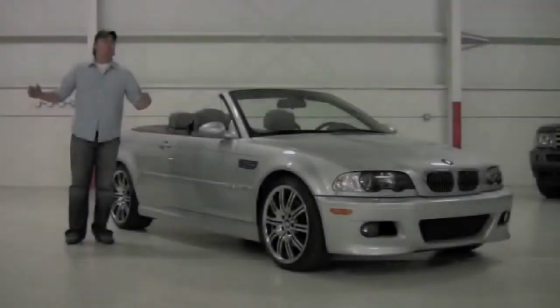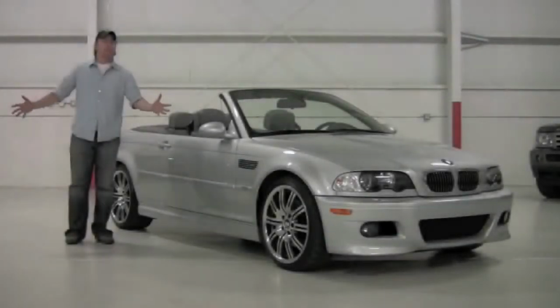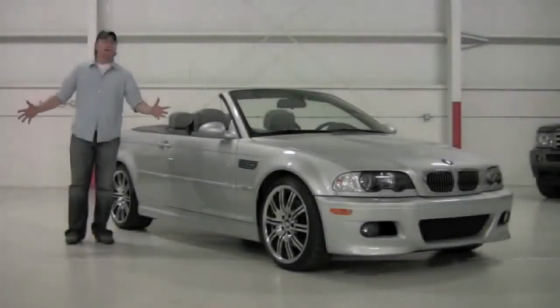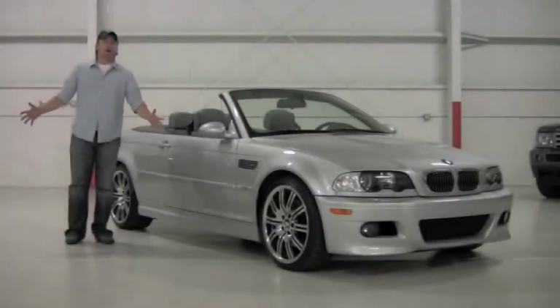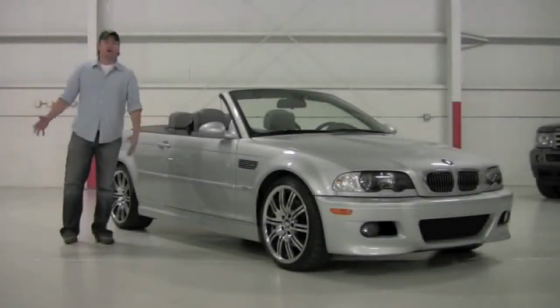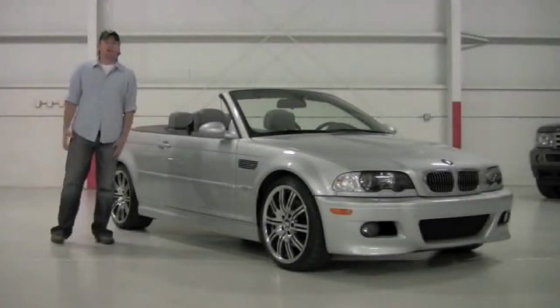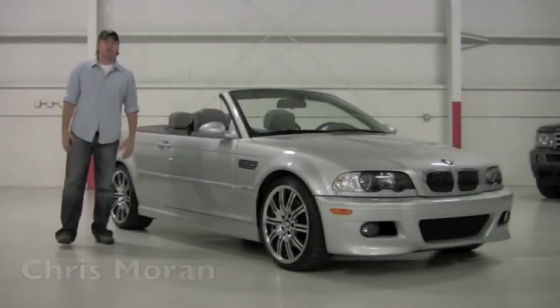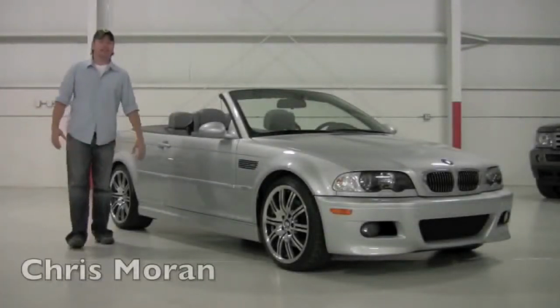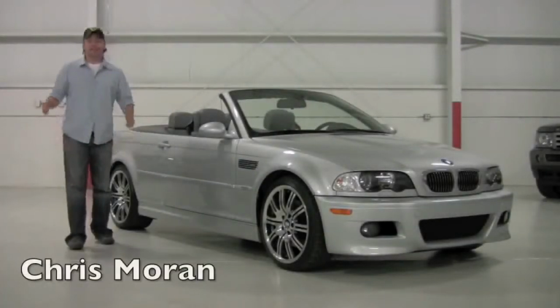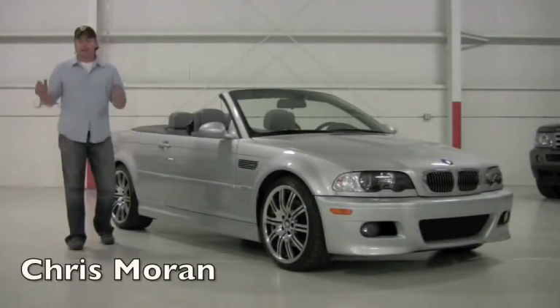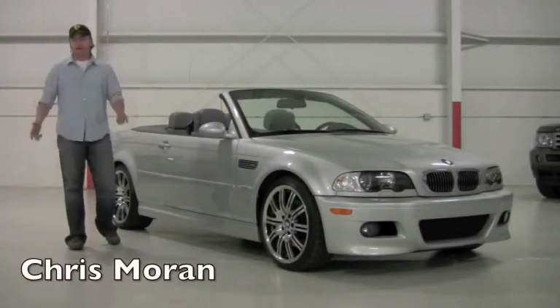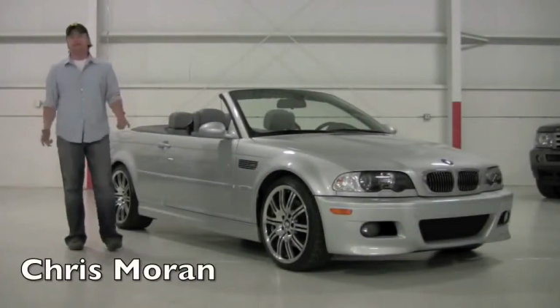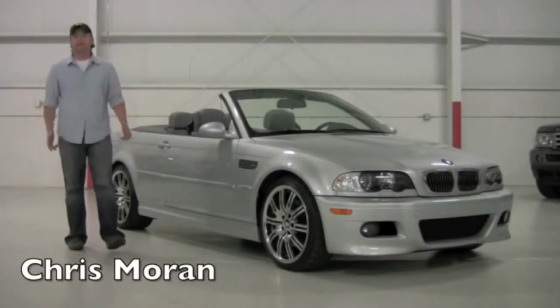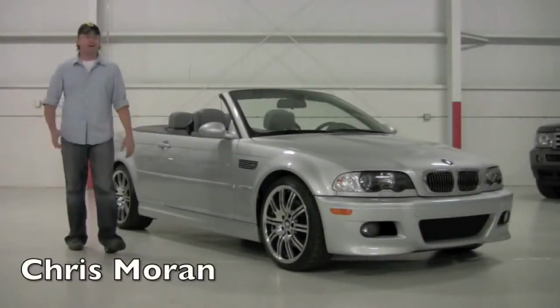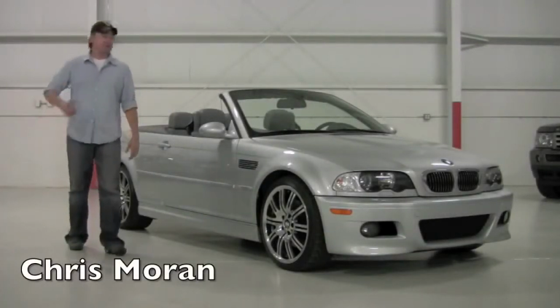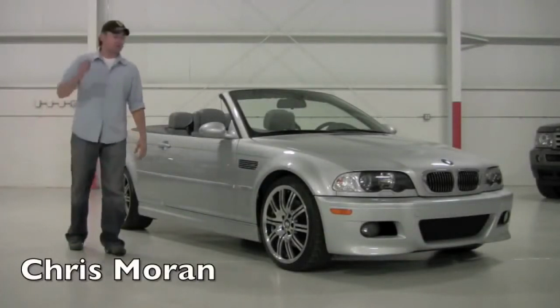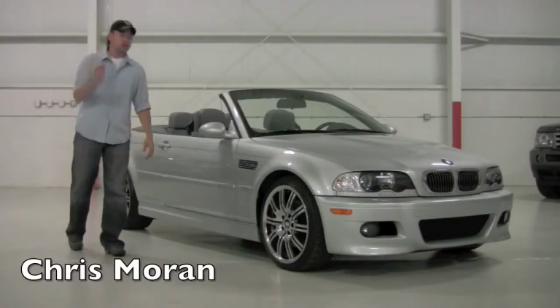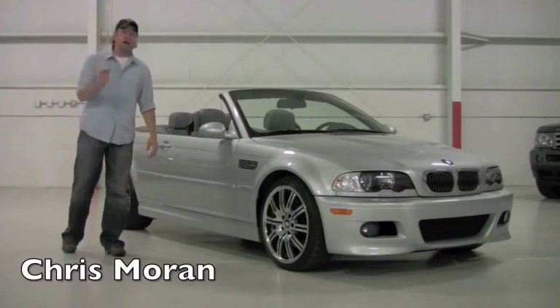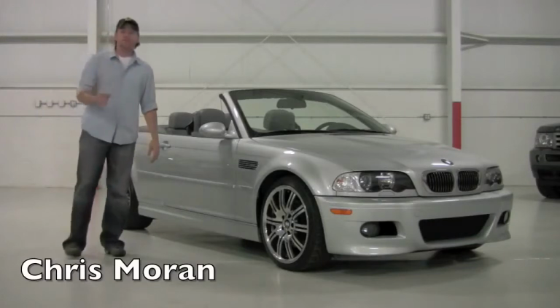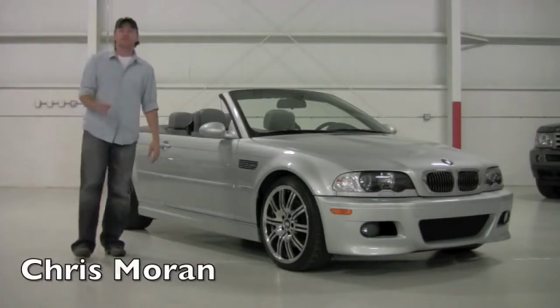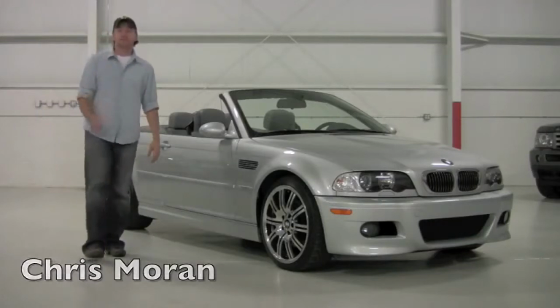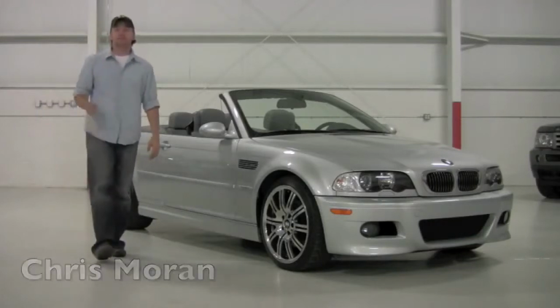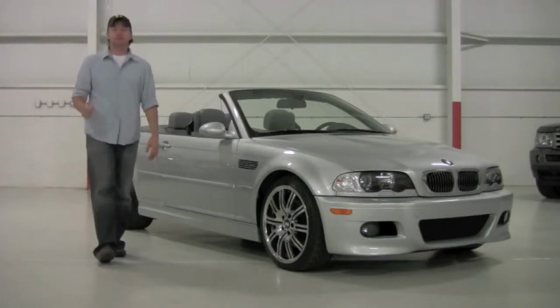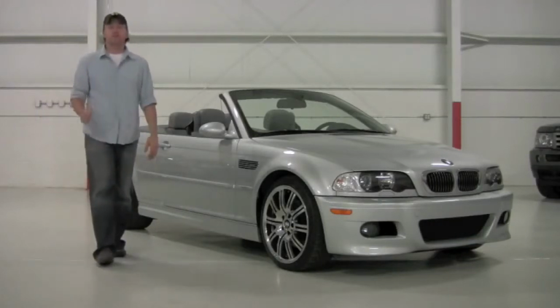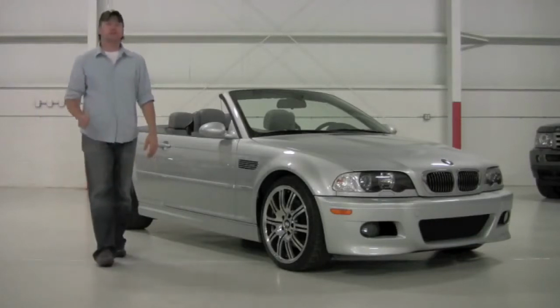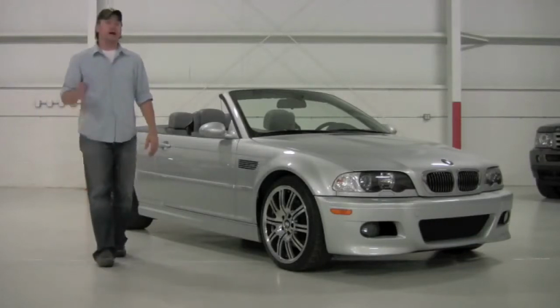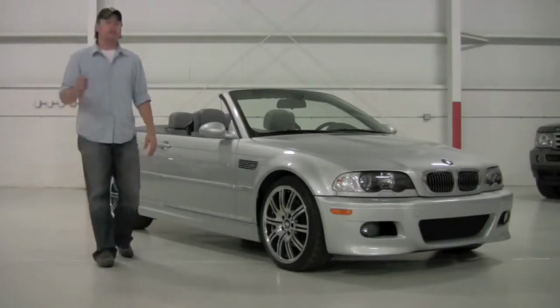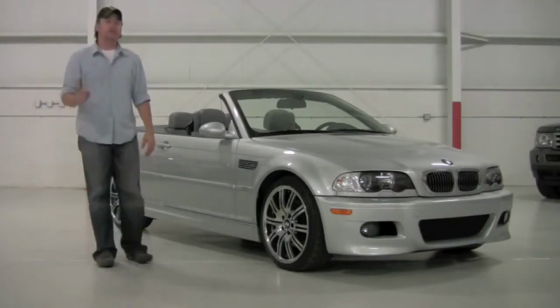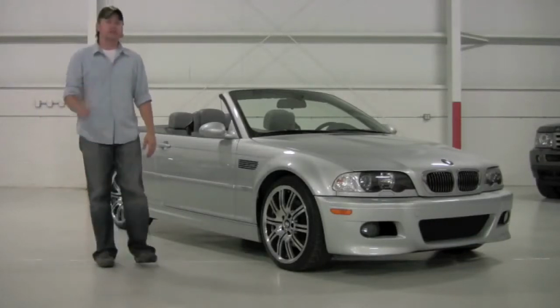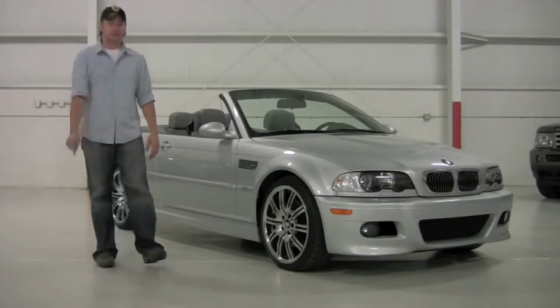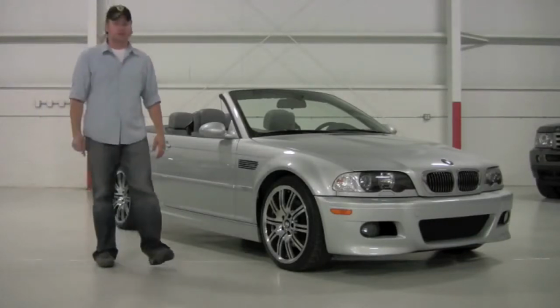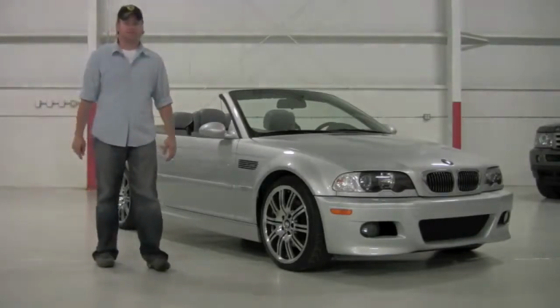Welcome back to Chicago Cars Direct. Today we're going to spend time with a 2006 BMW M3 convertible.